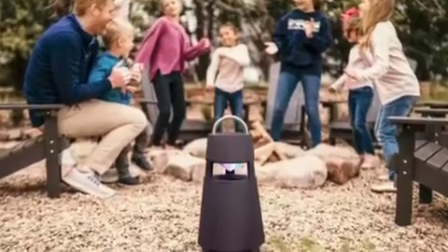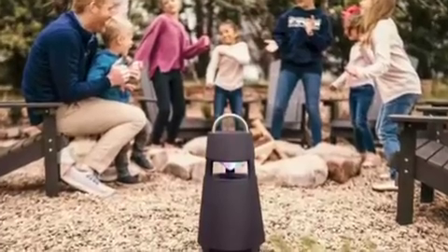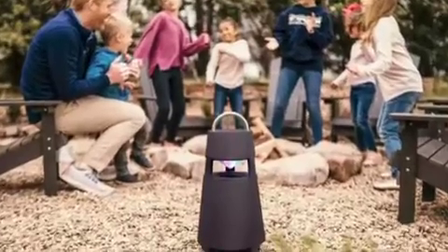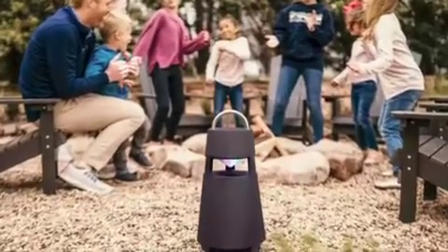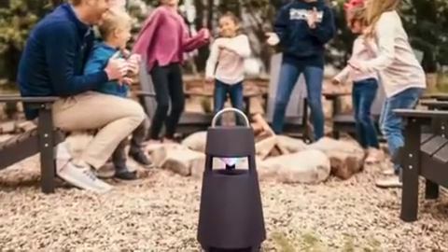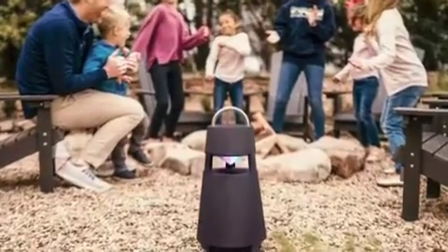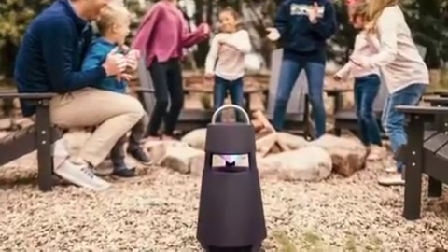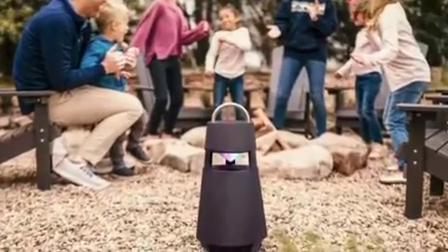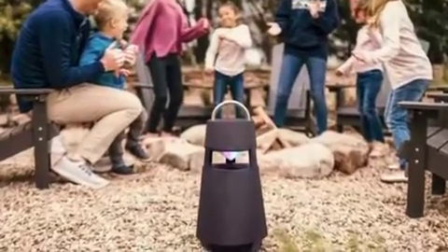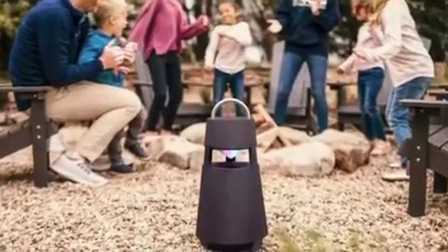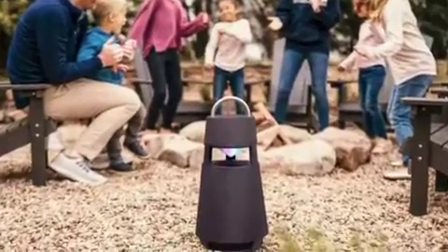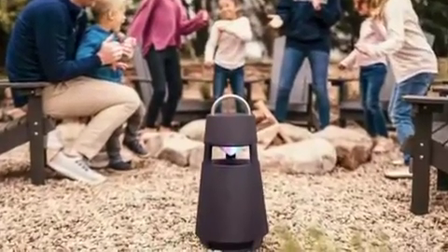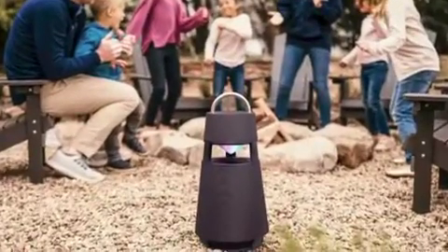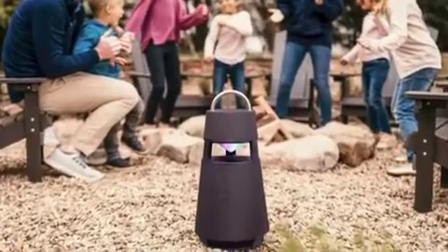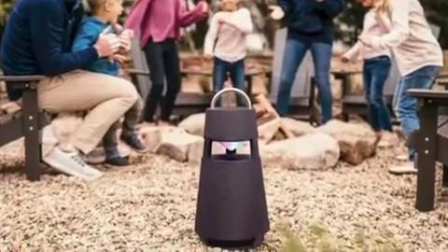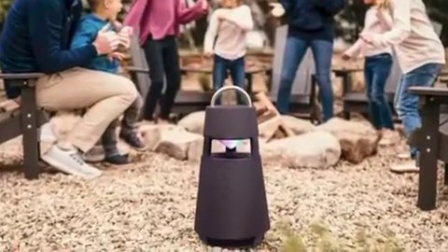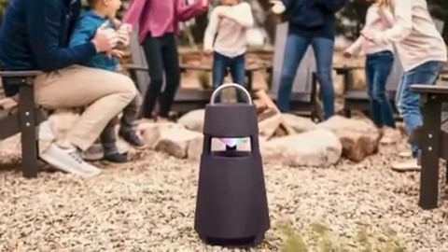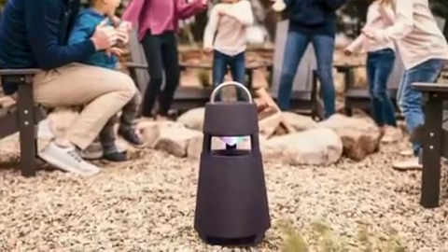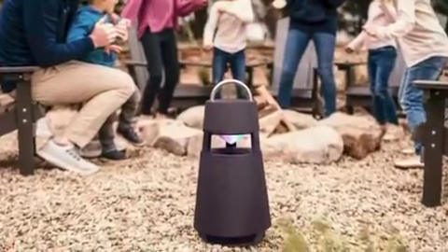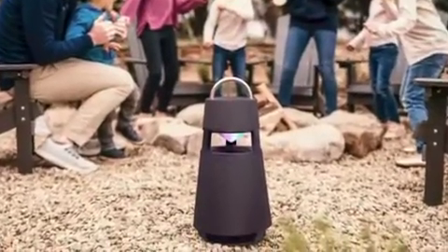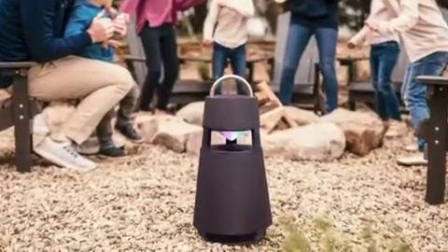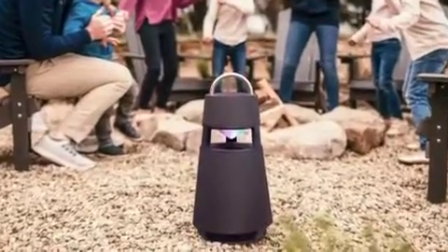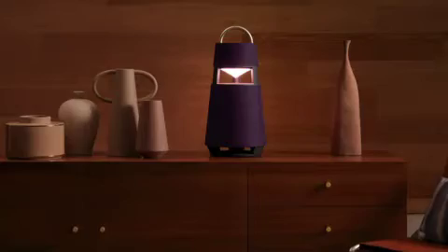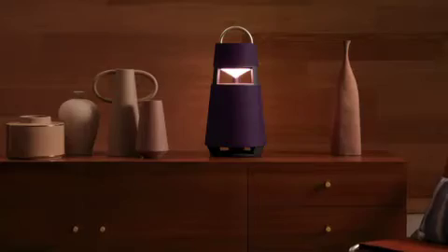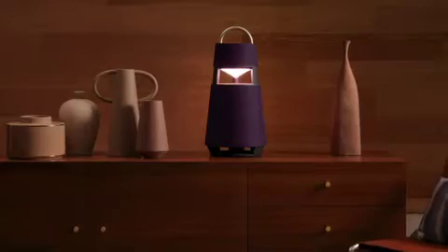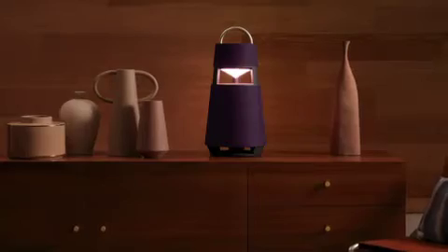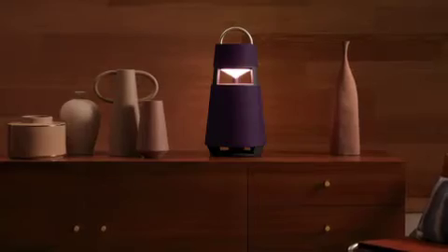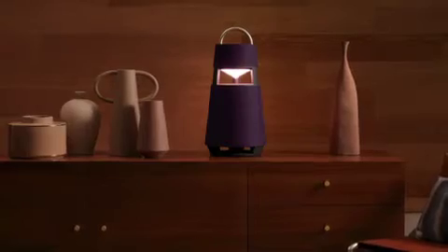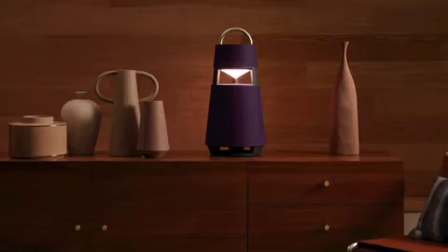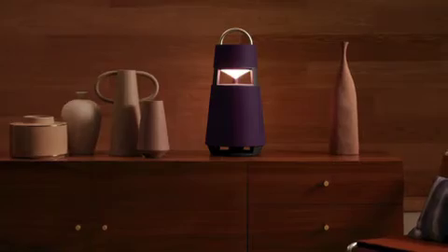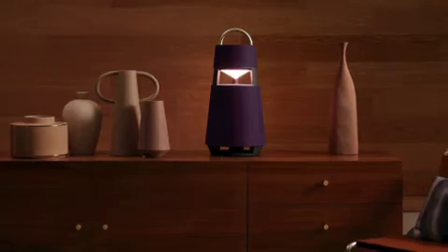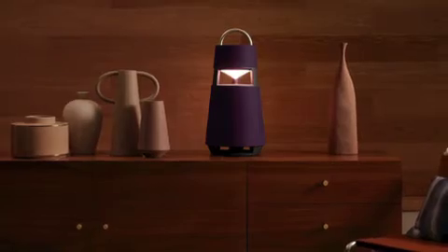Best of all, it'll last up to 10 hours on a charge and has nine really cool lighting presets to help set the mood.